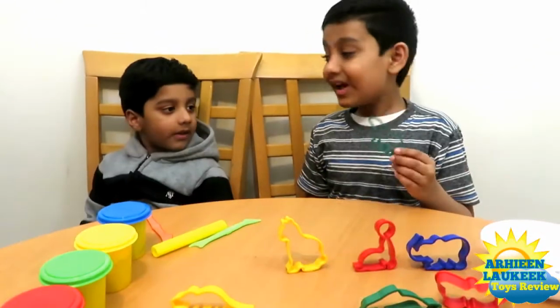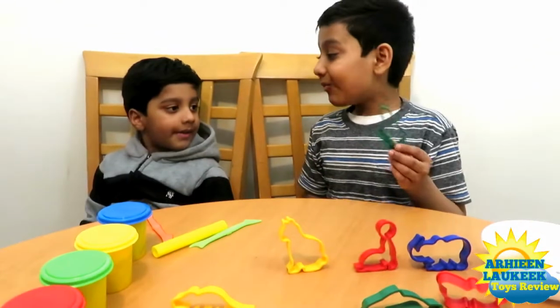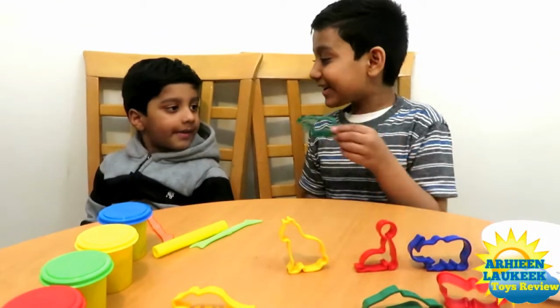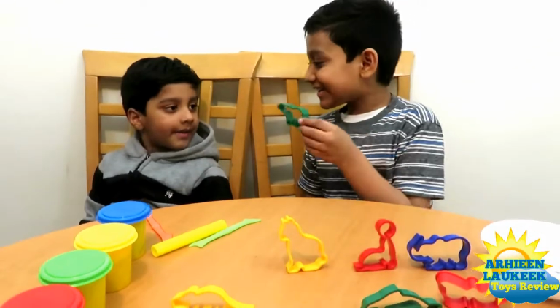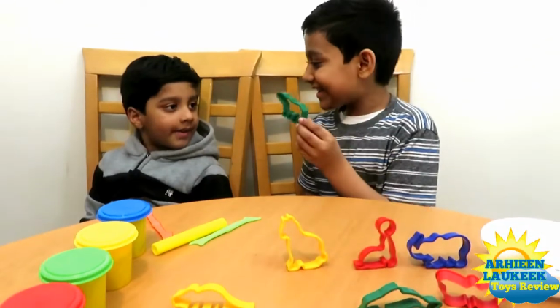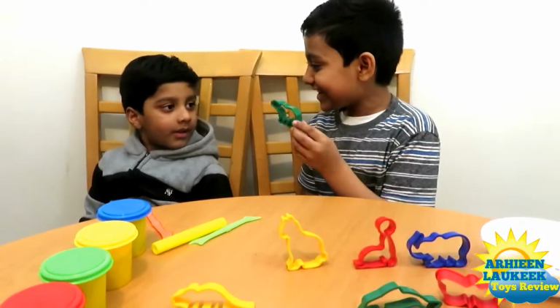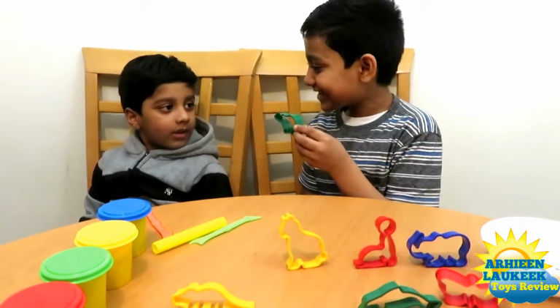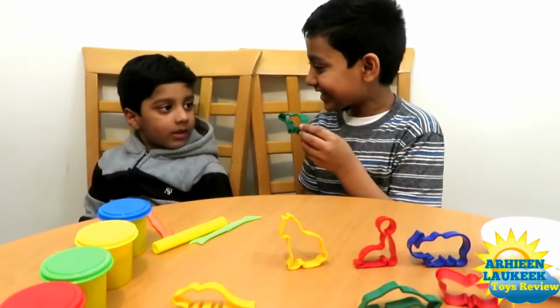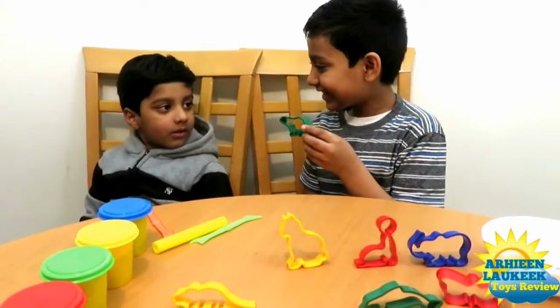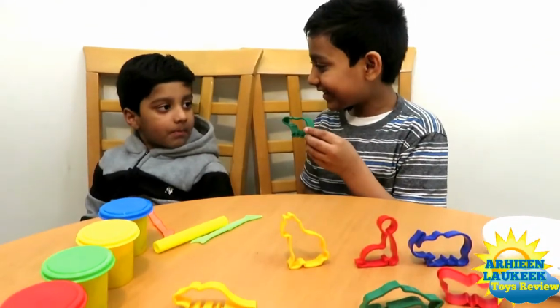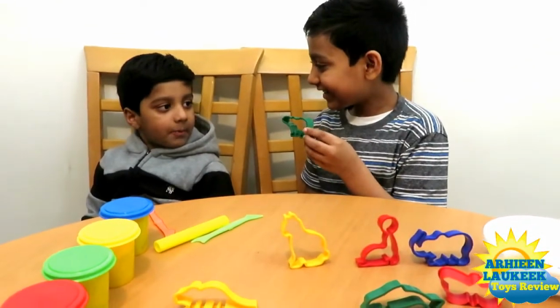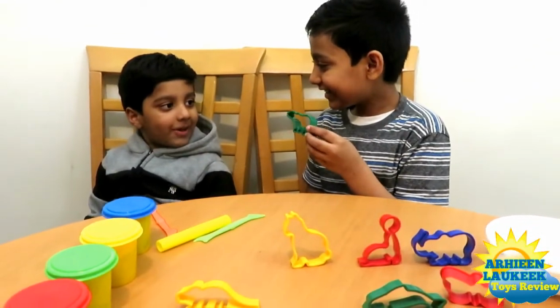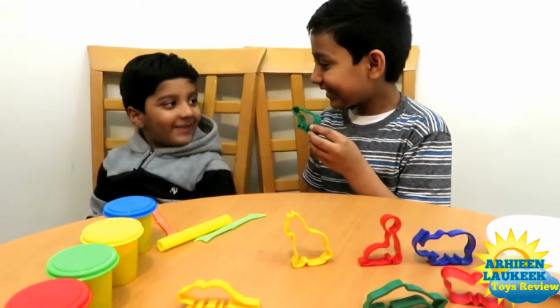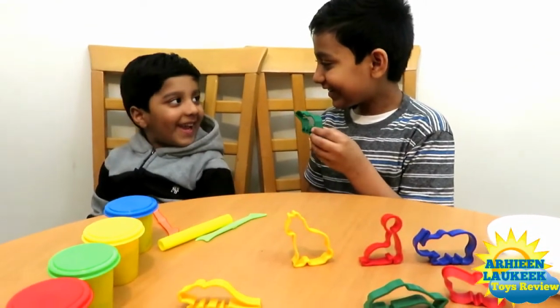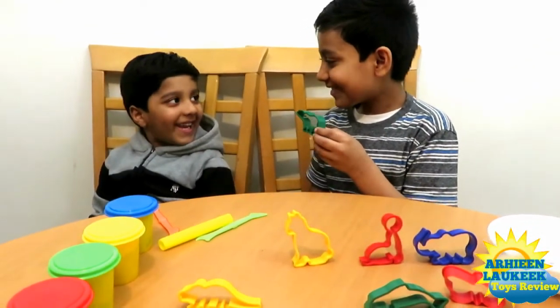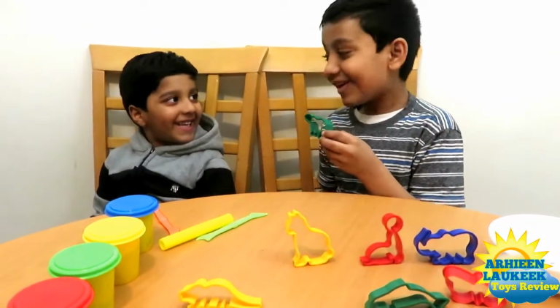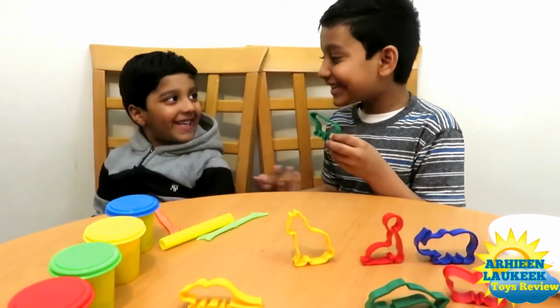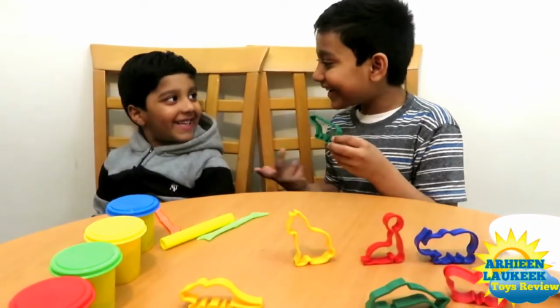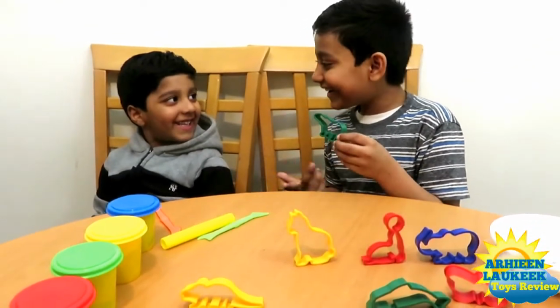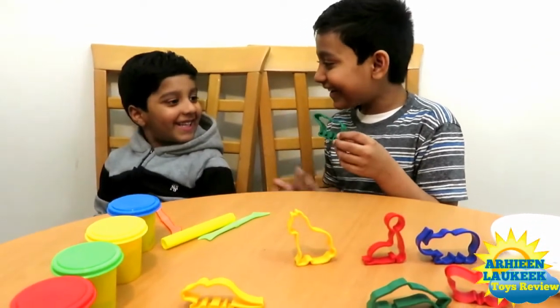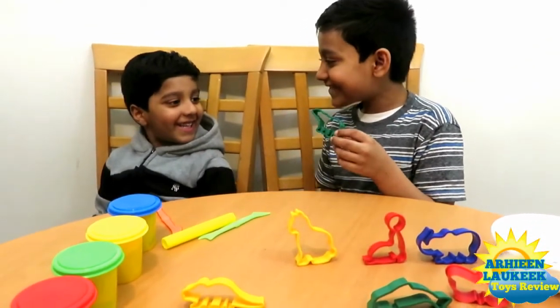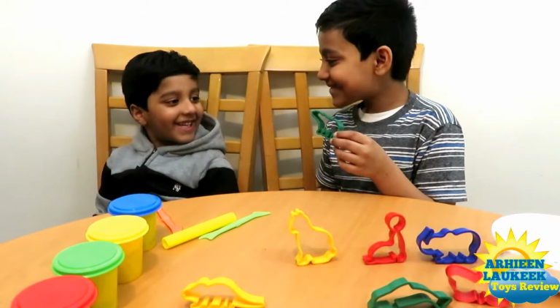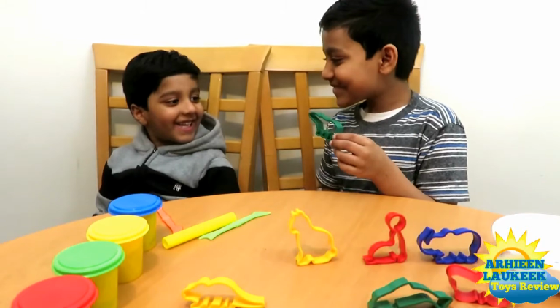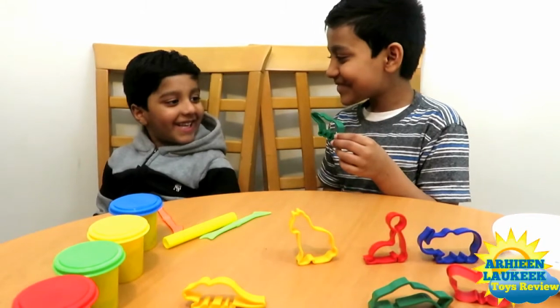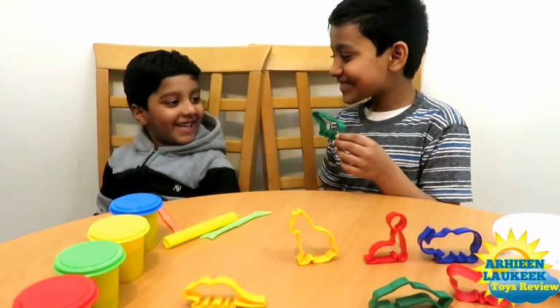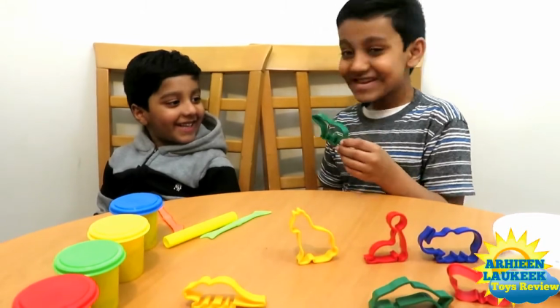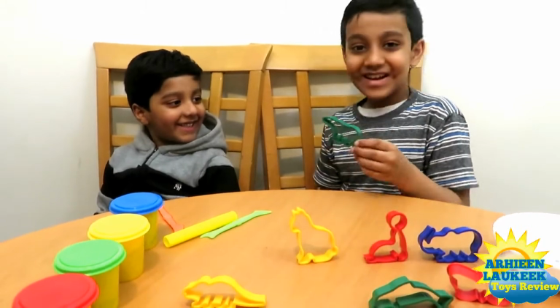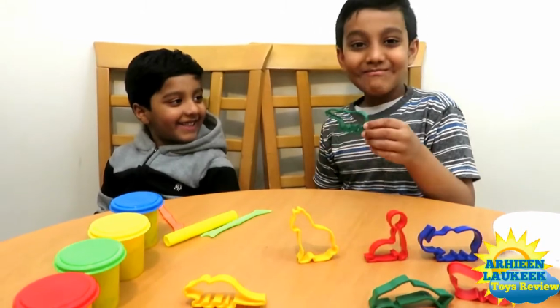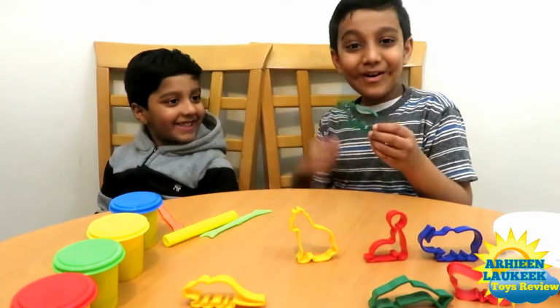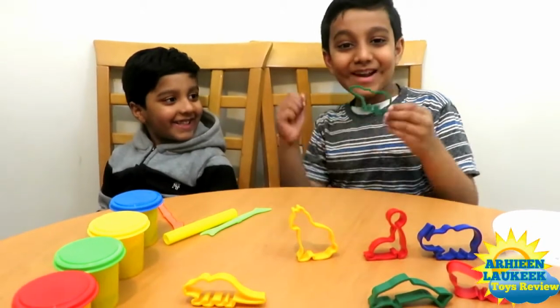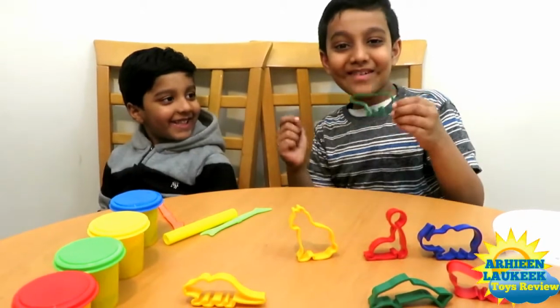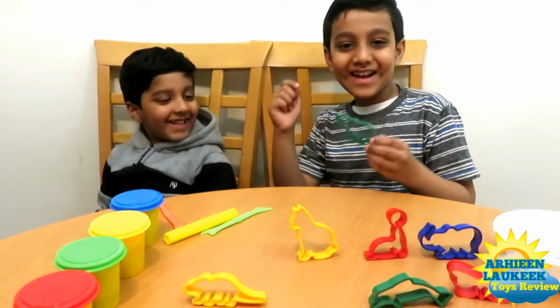What is this? Polar bear. What color? Green. Polar bear.